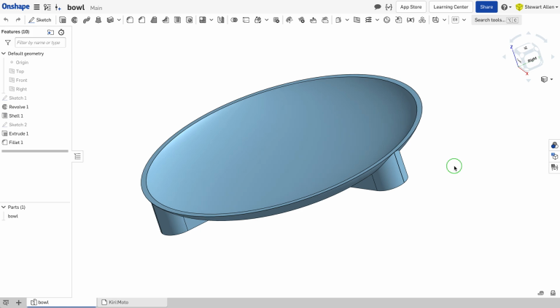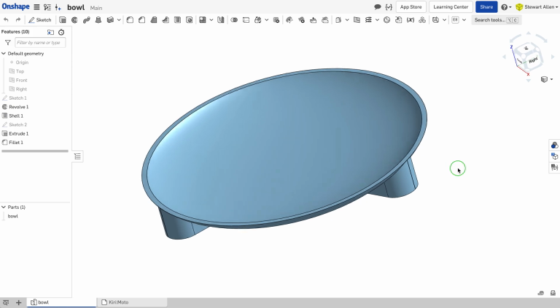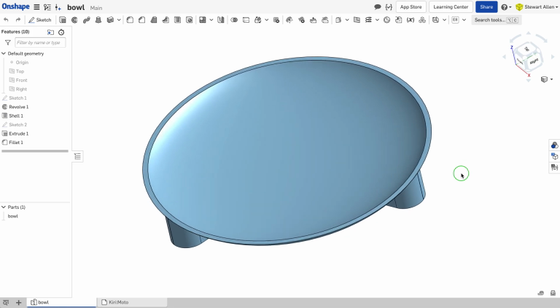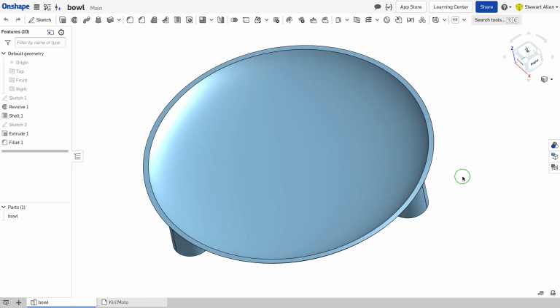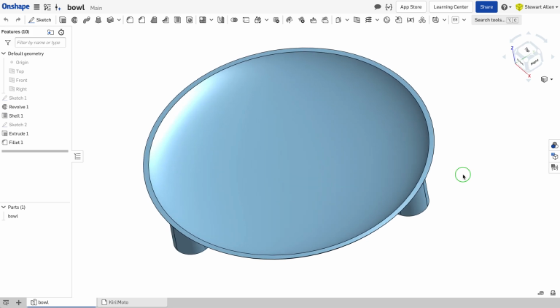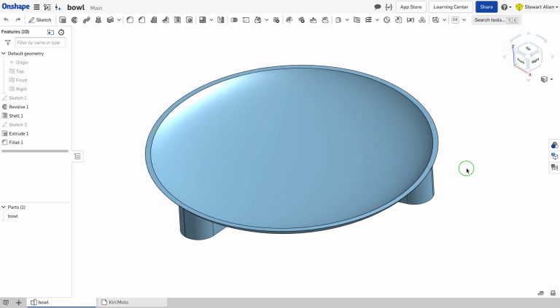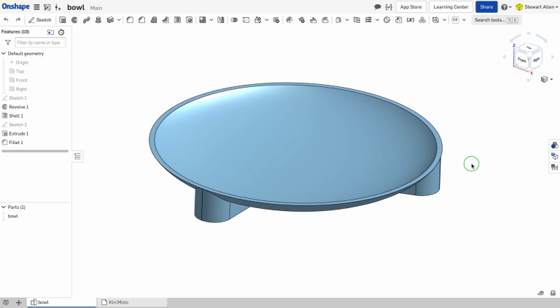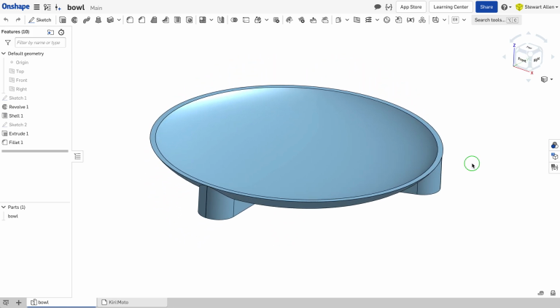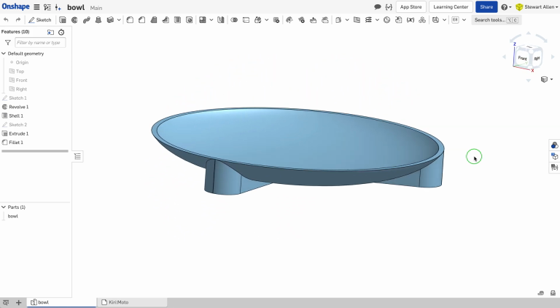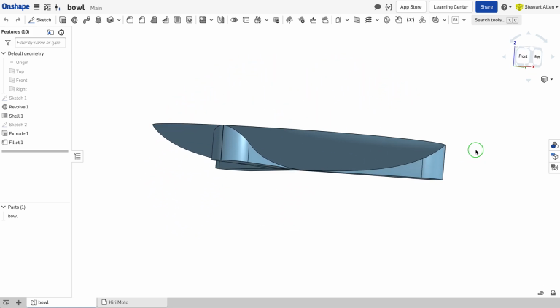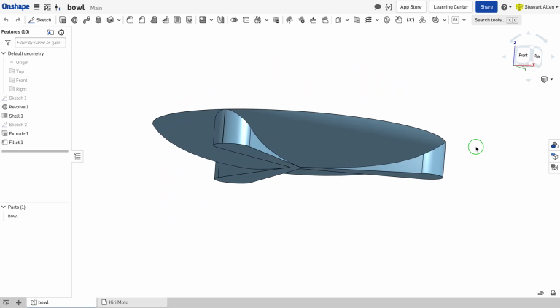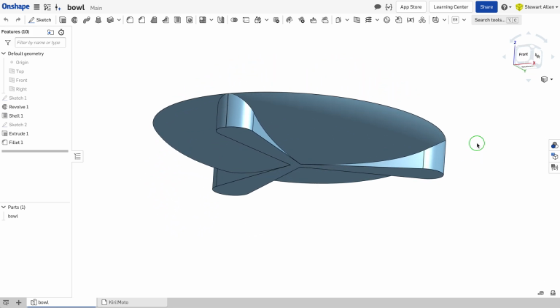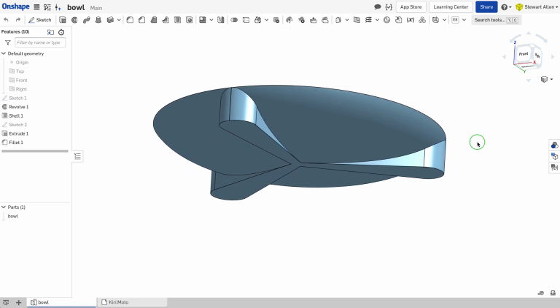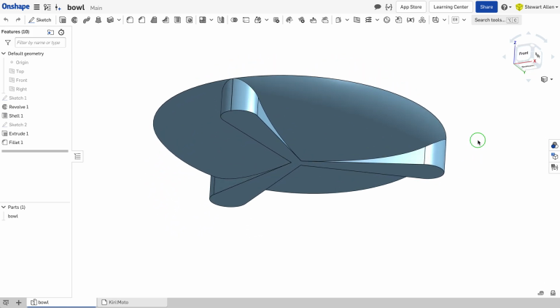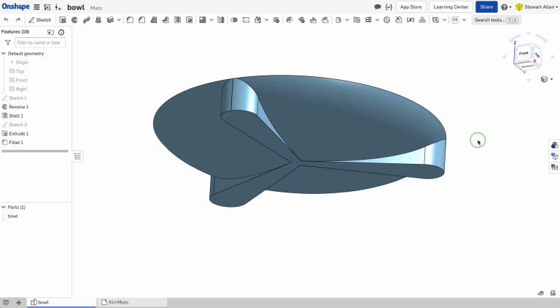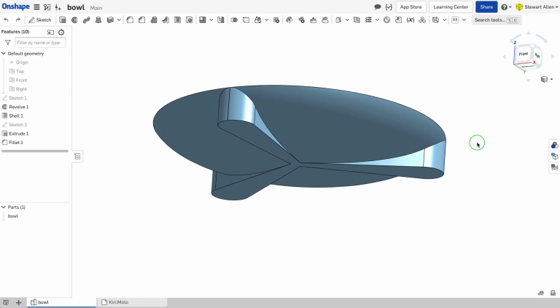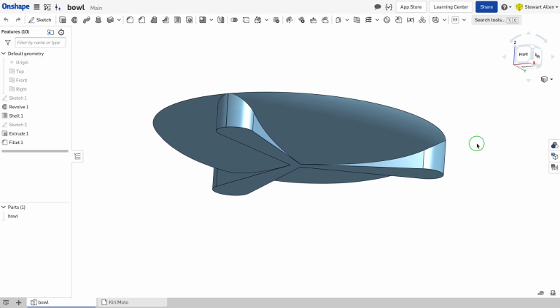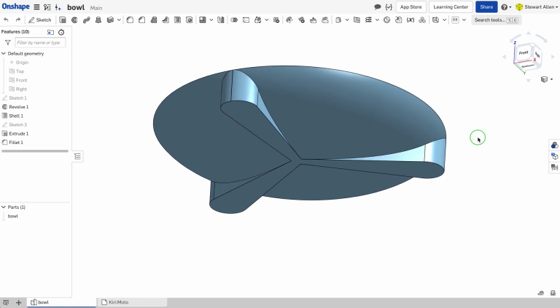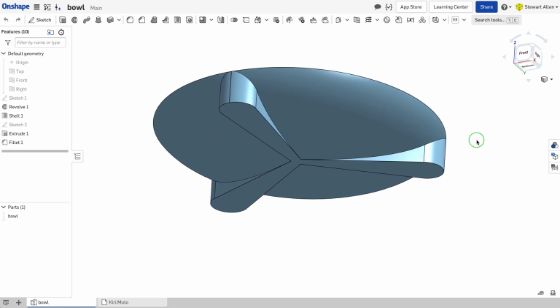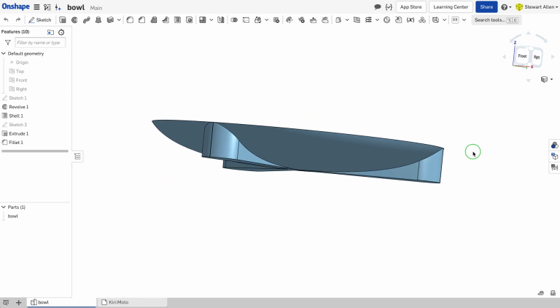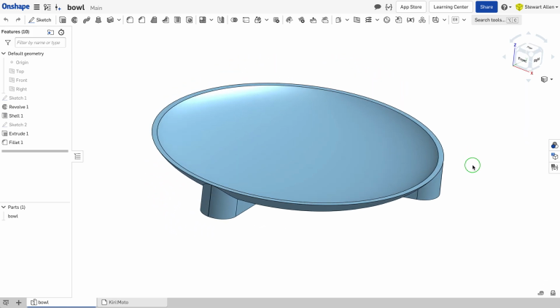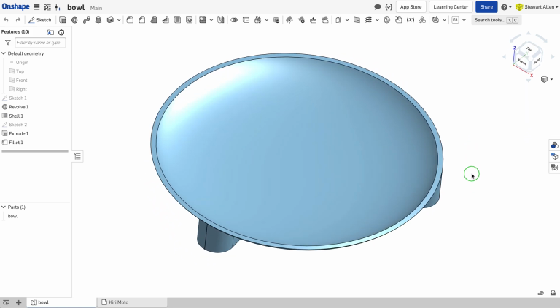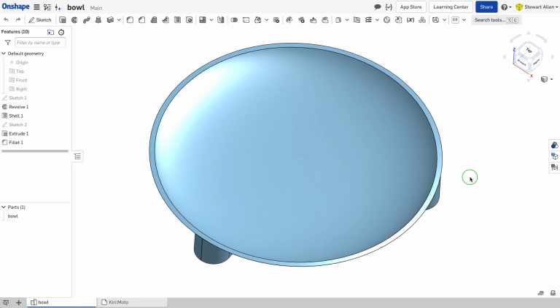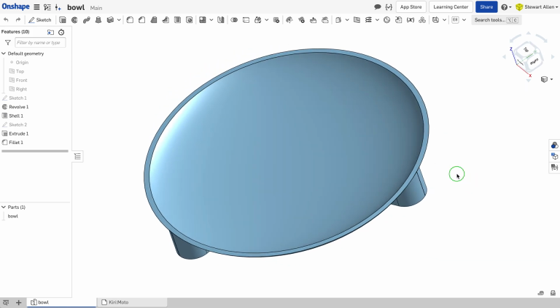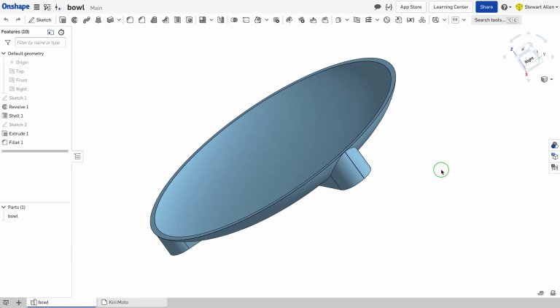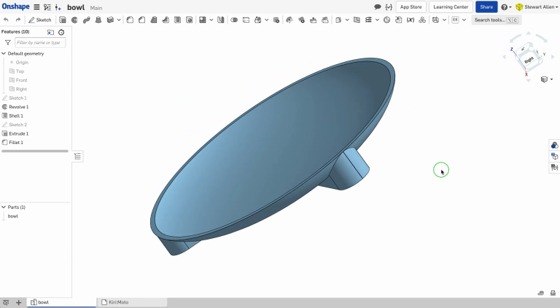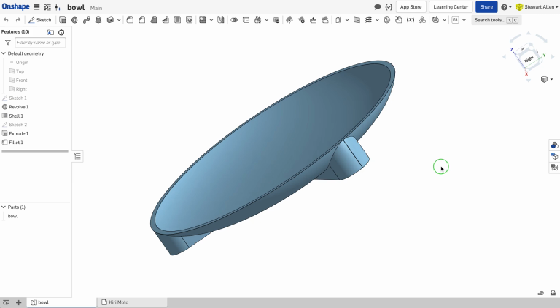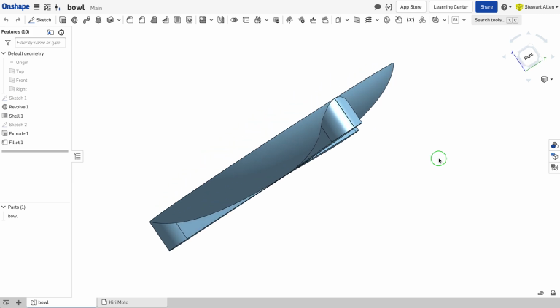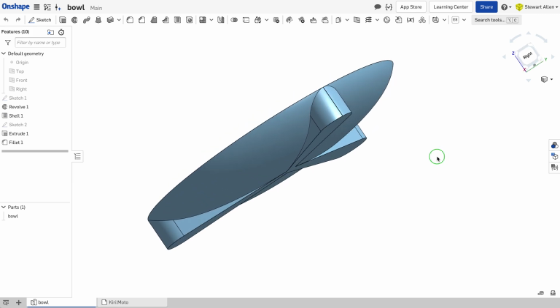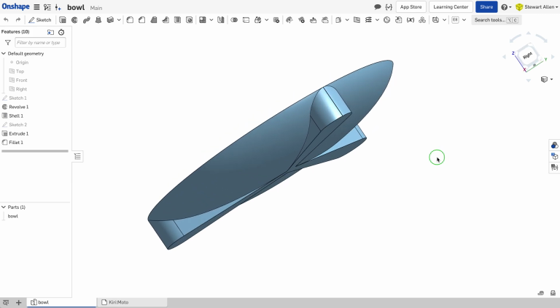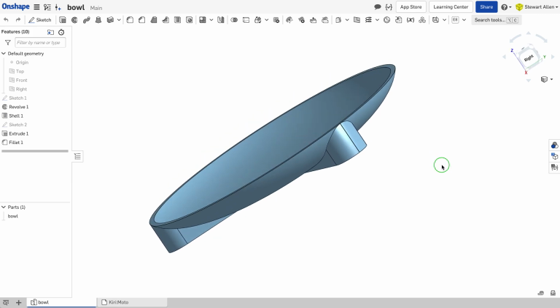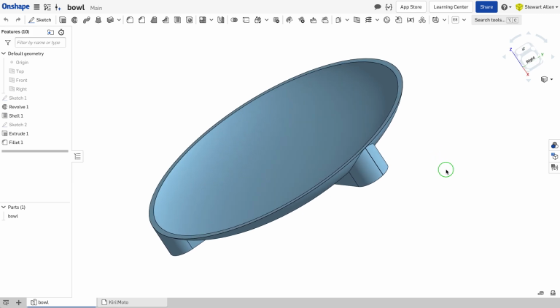I'm going to show you how I milled this bowl using a double-sided technique with Kirimoto.